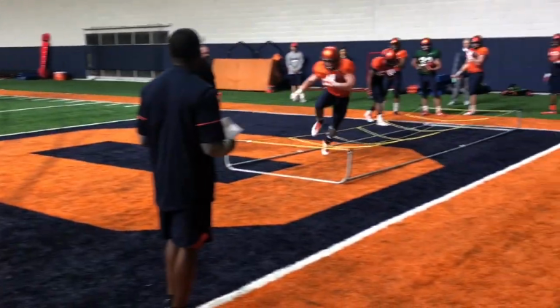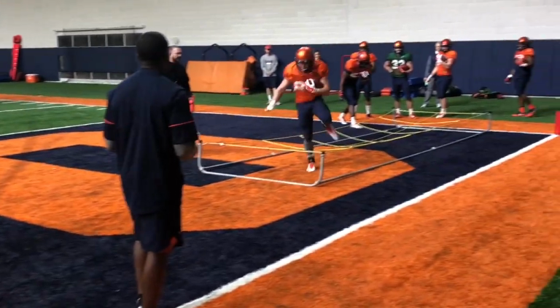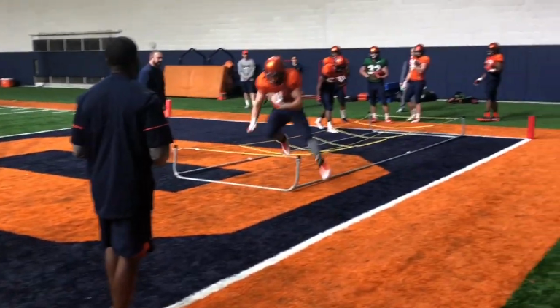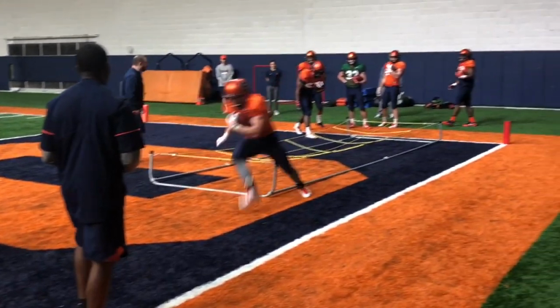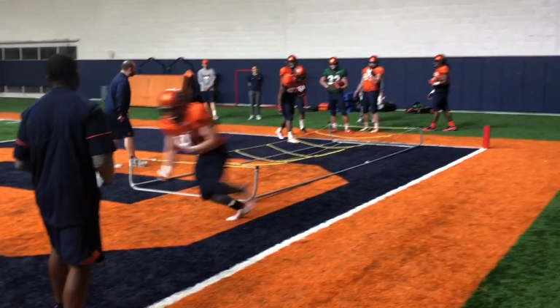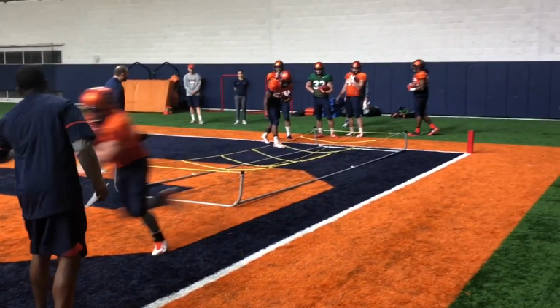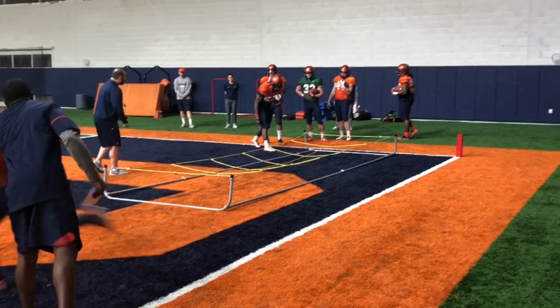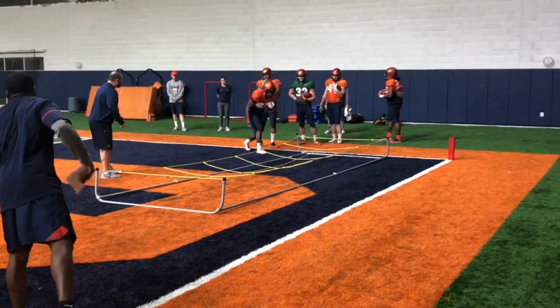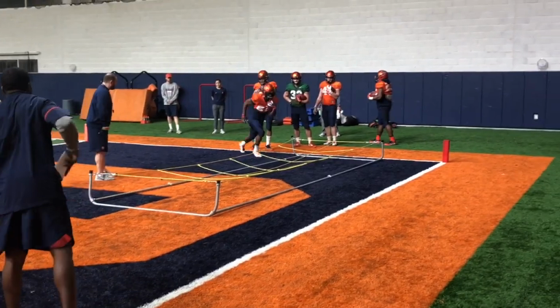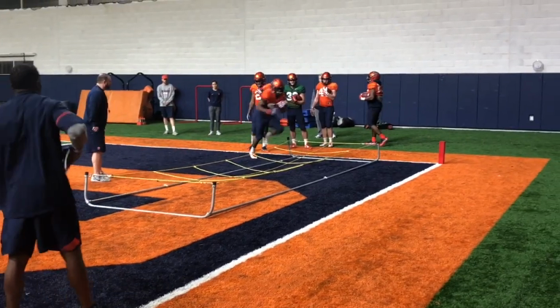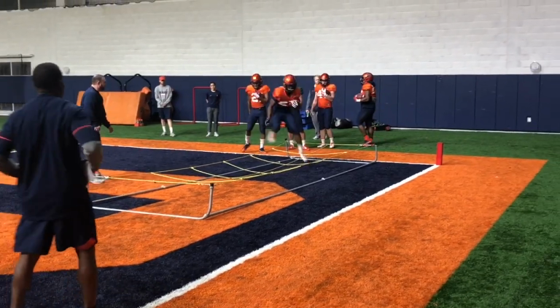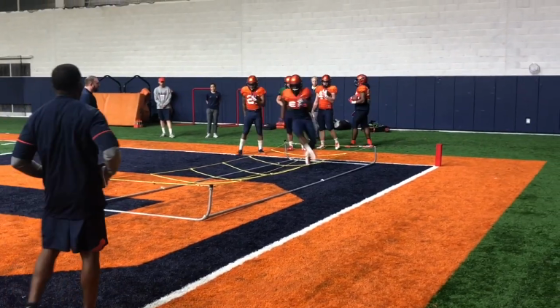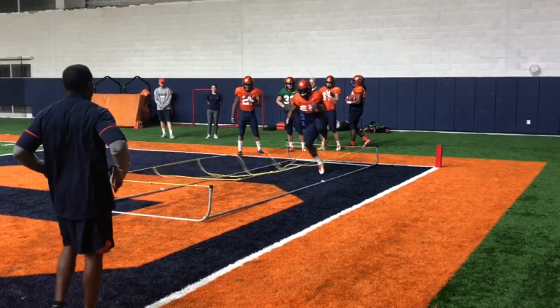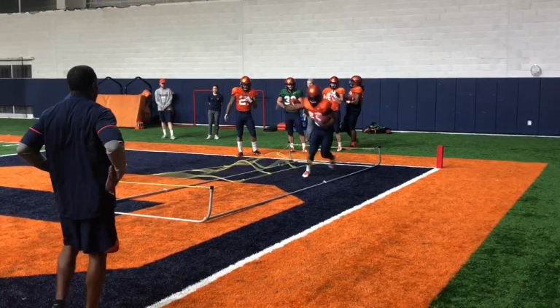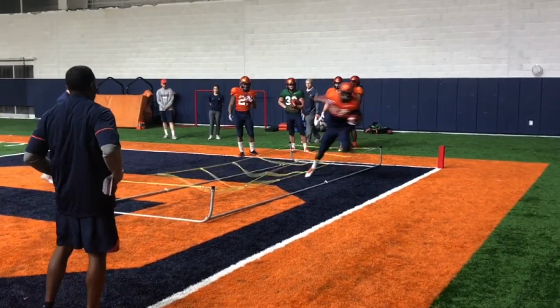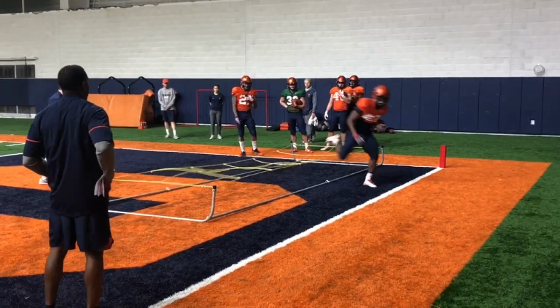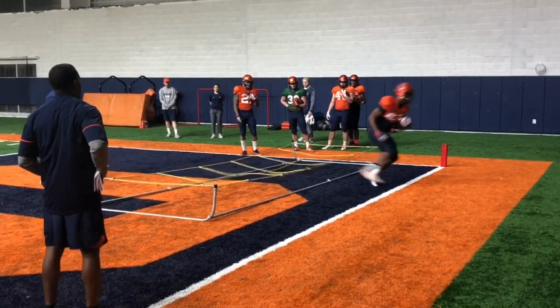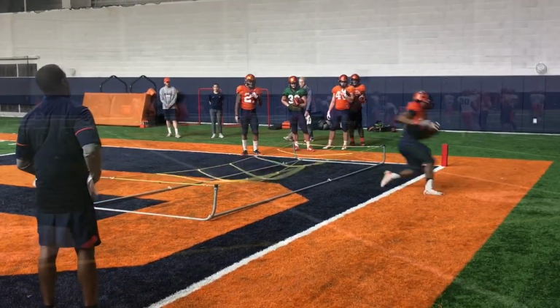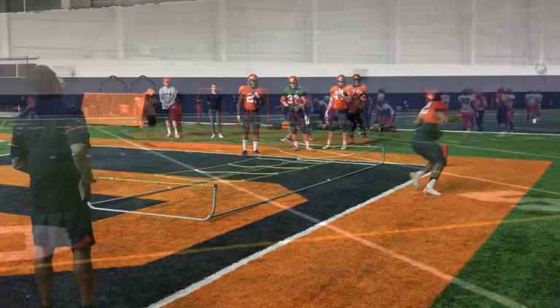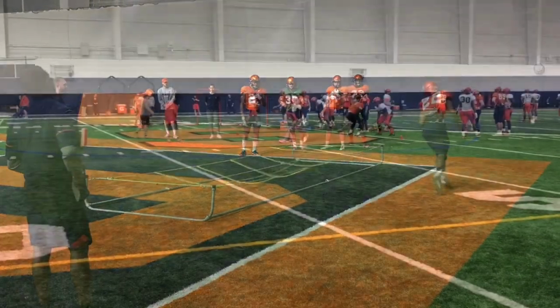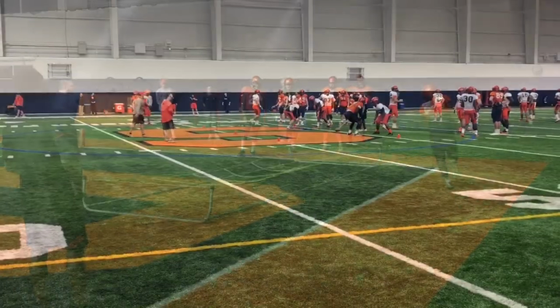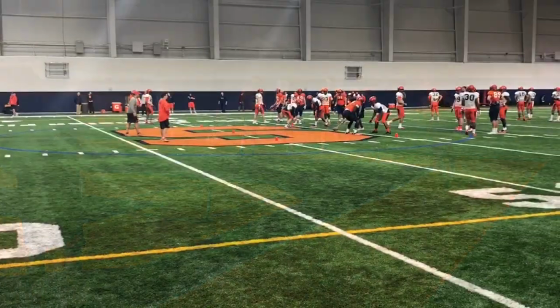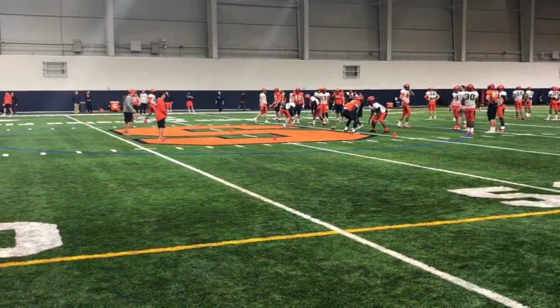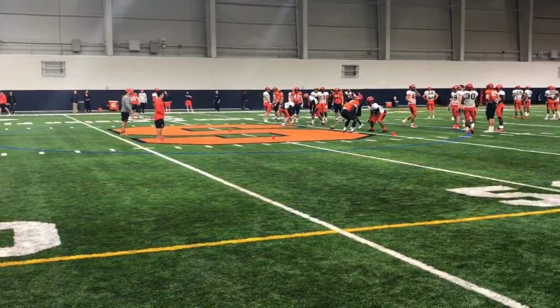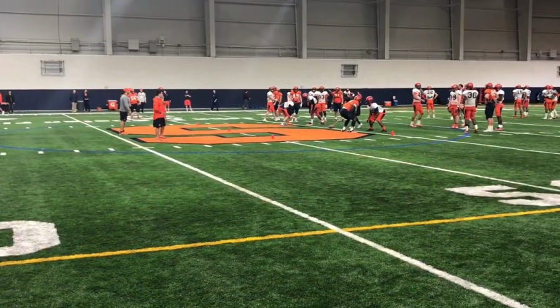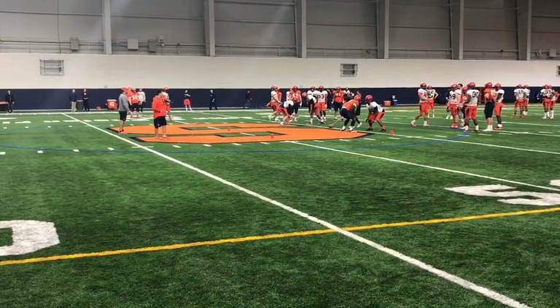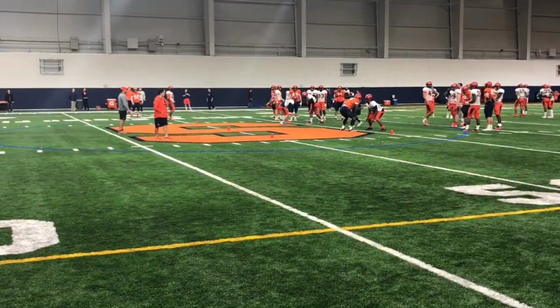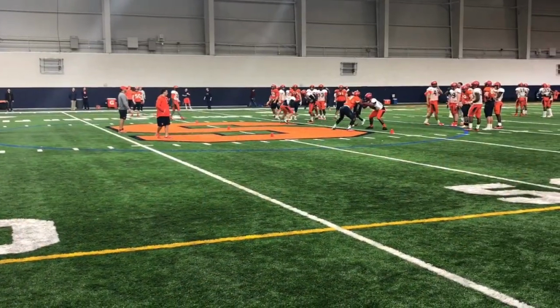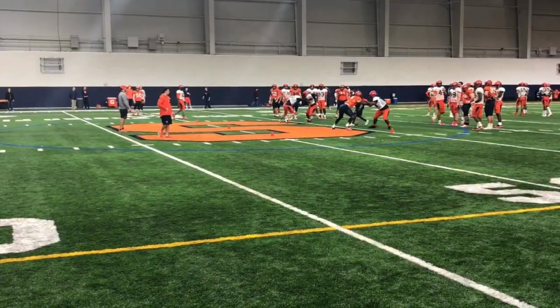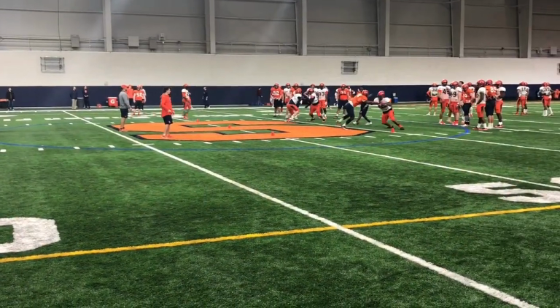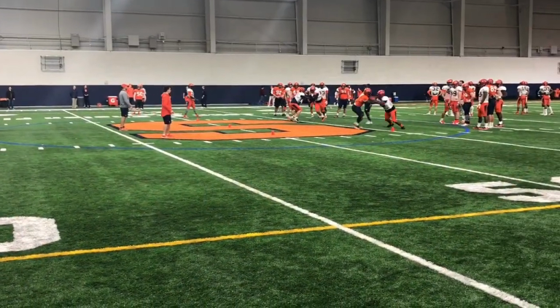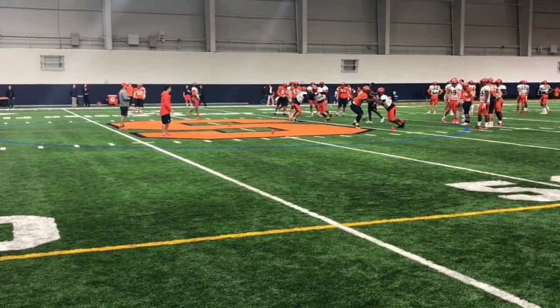The Orange are back on the field Thursday, March 22nd. From Syracuse.com, this is your Spring Practice Film Review. I'm Julian Wiggins.